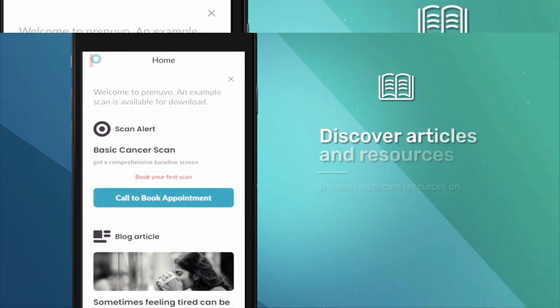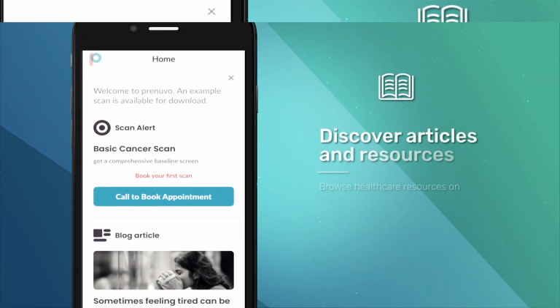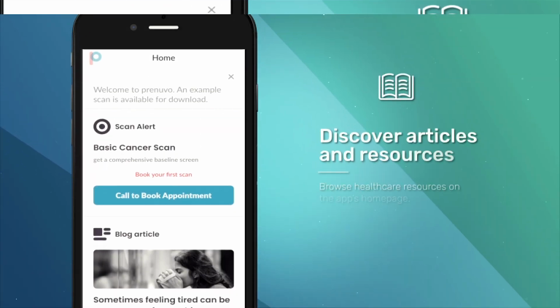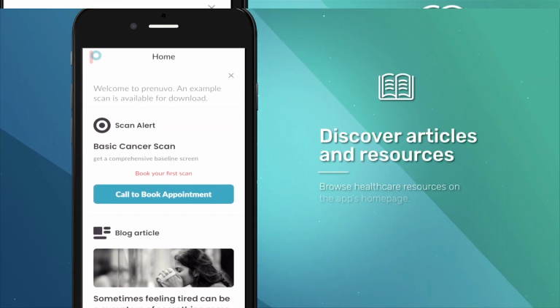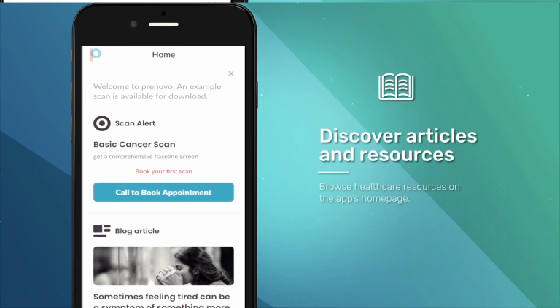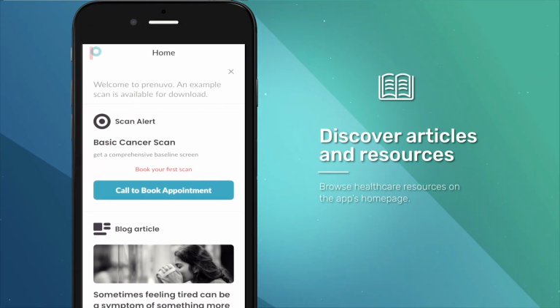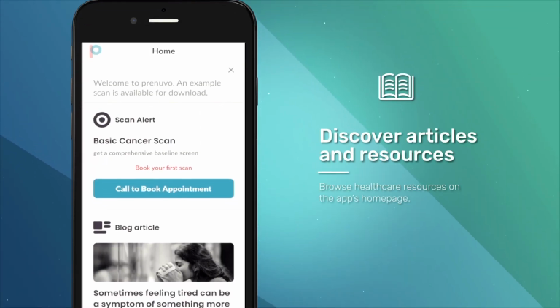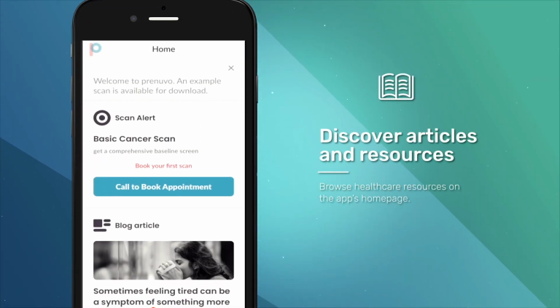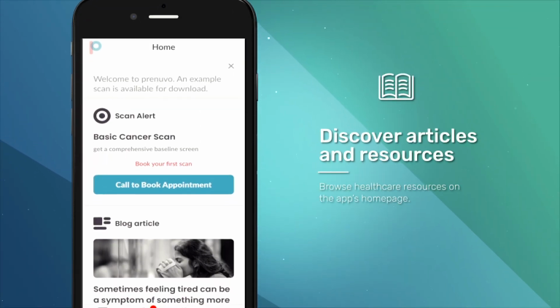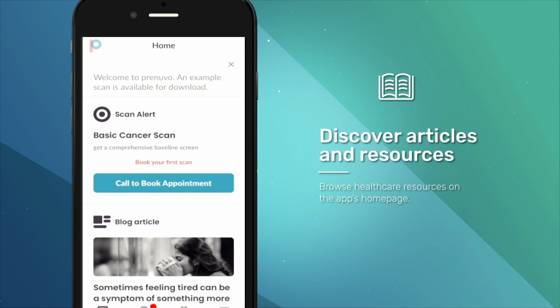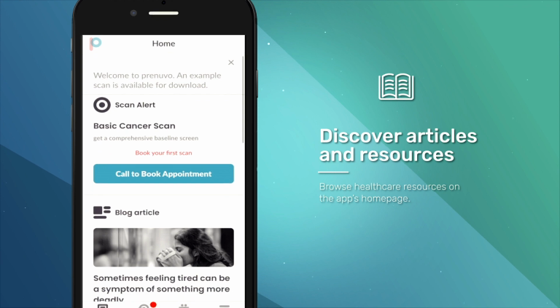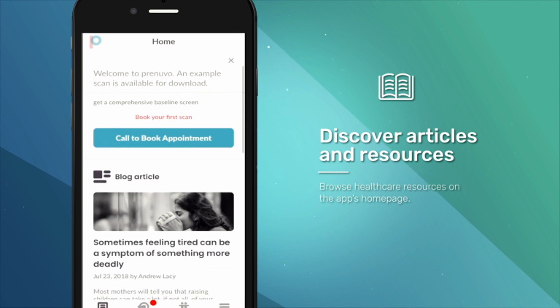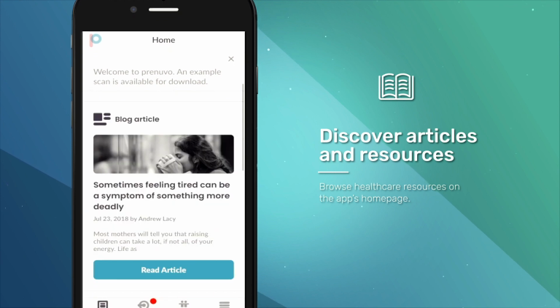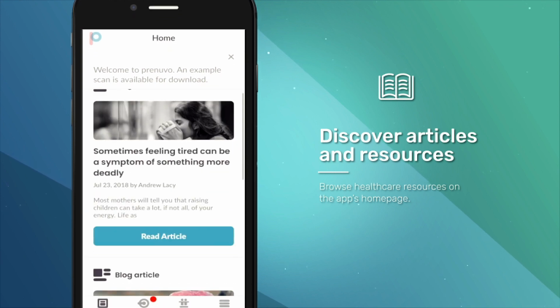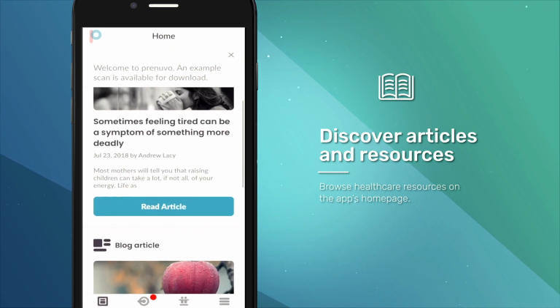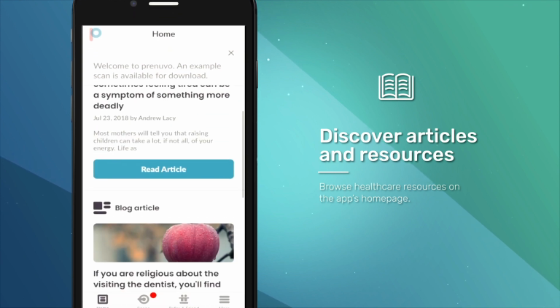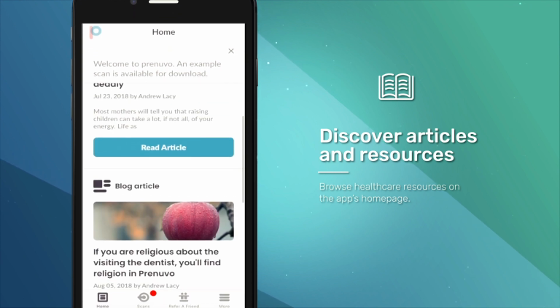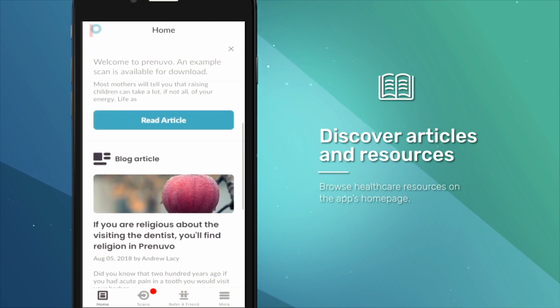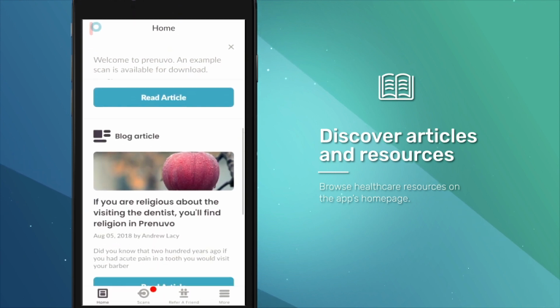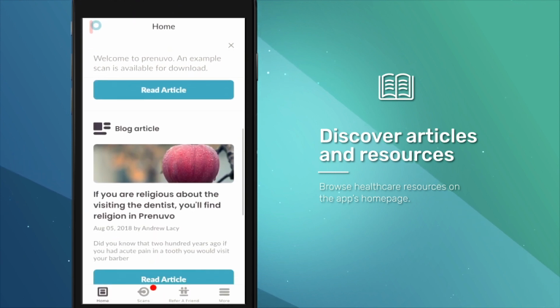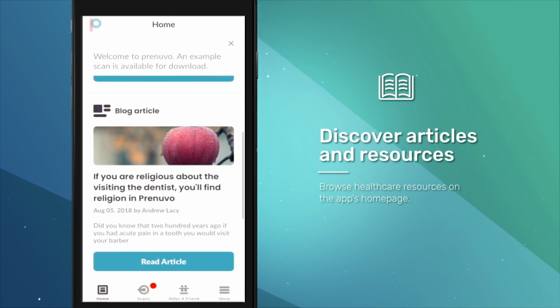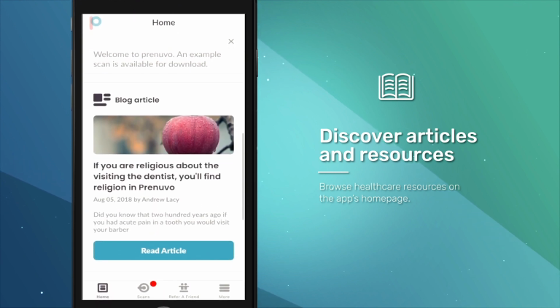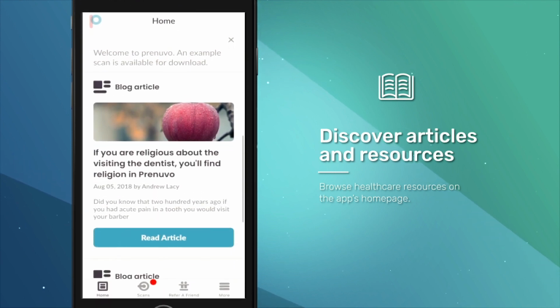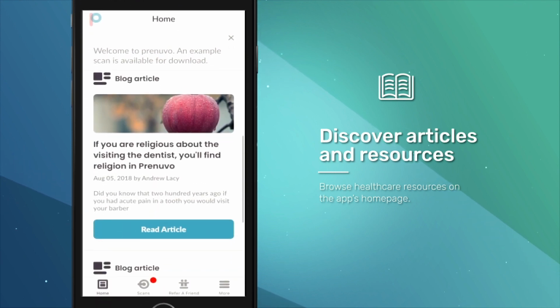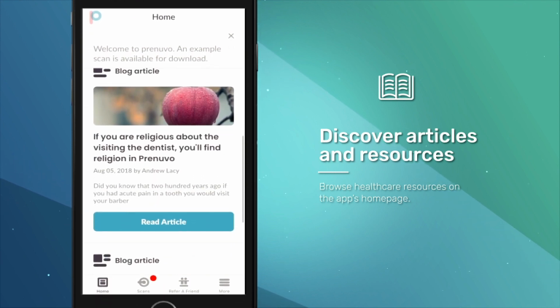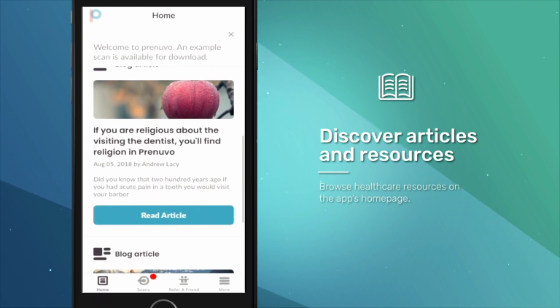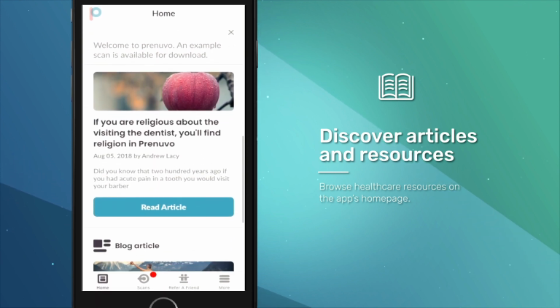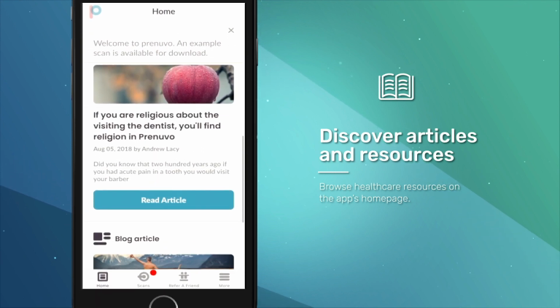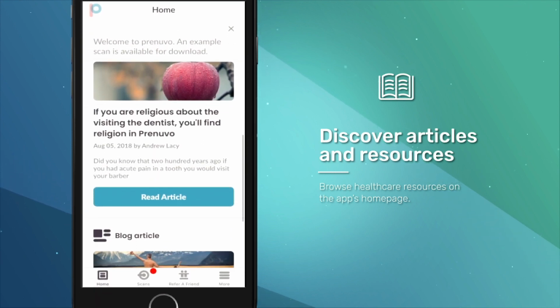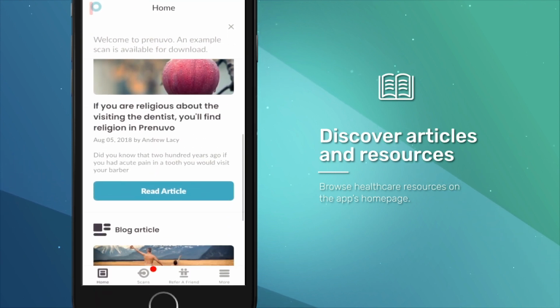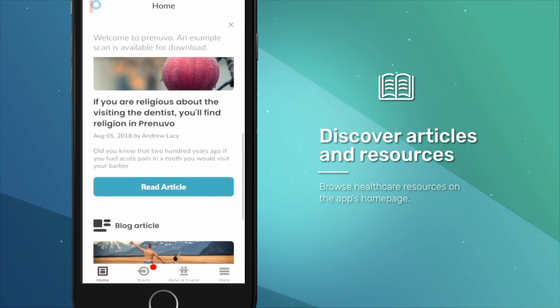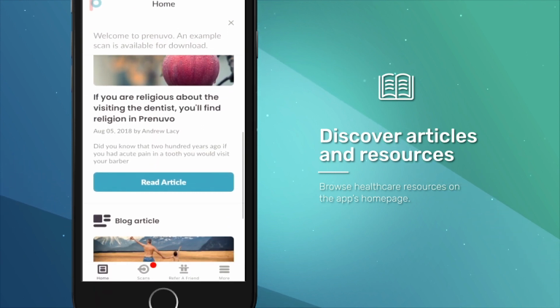Scroll the articles and health care resources on the app's homepage to access relevant health information.